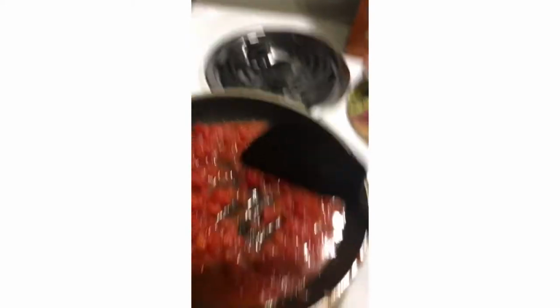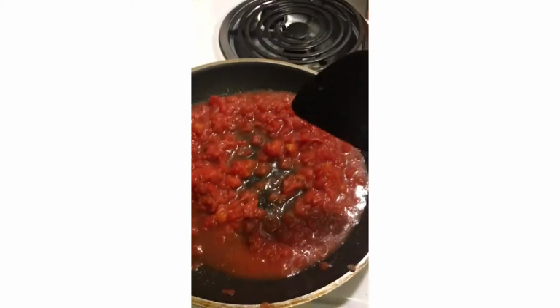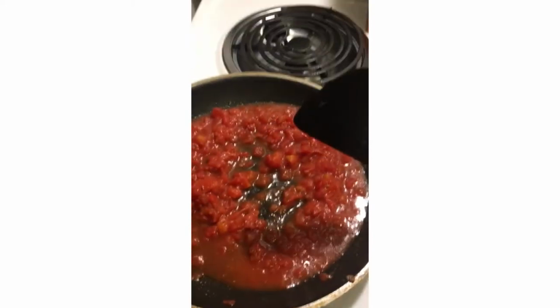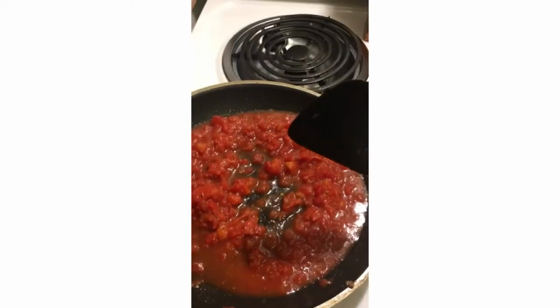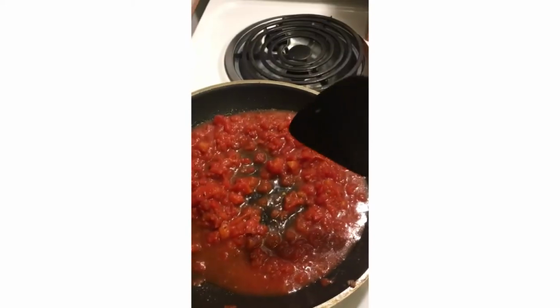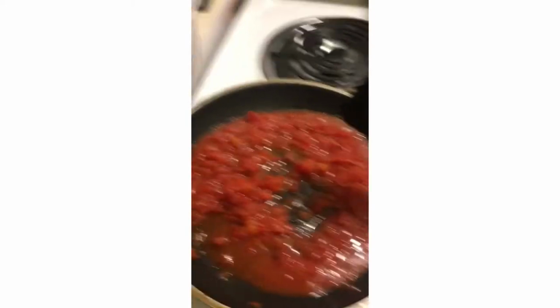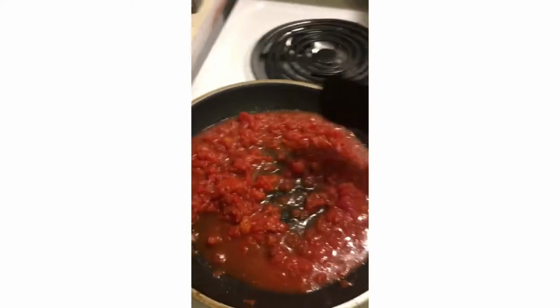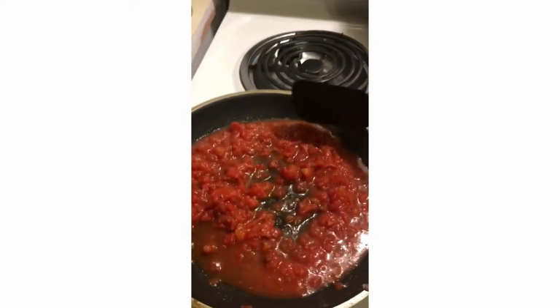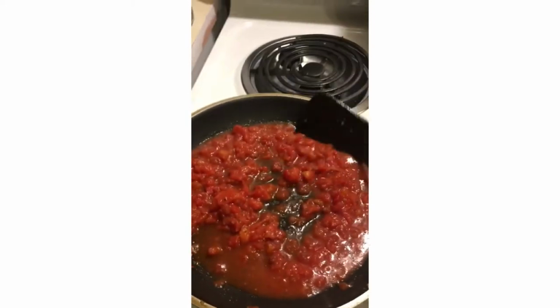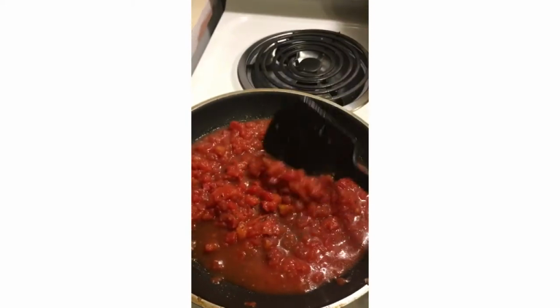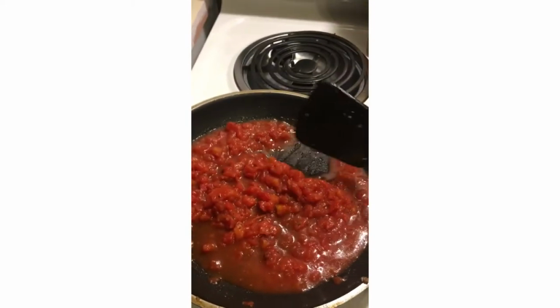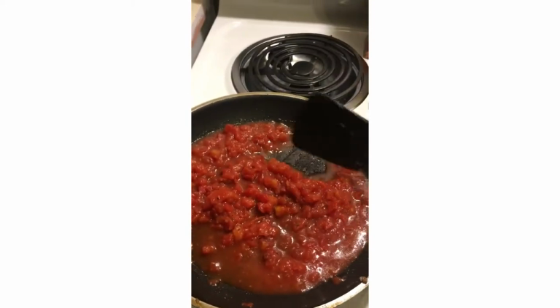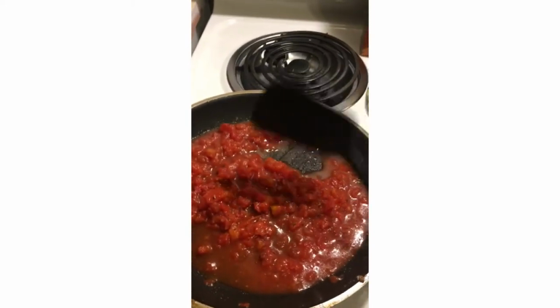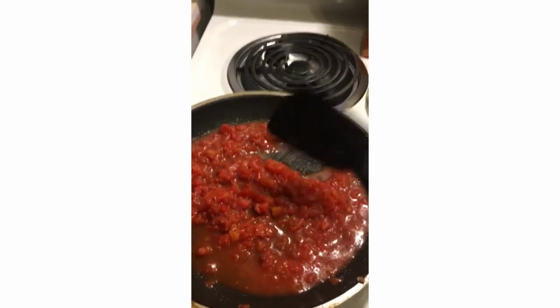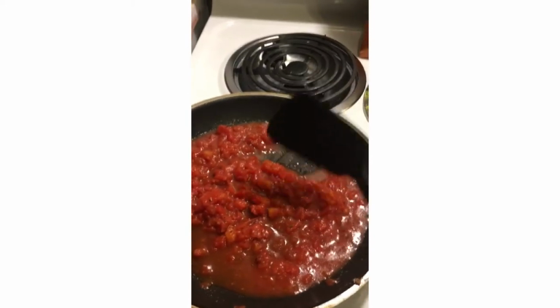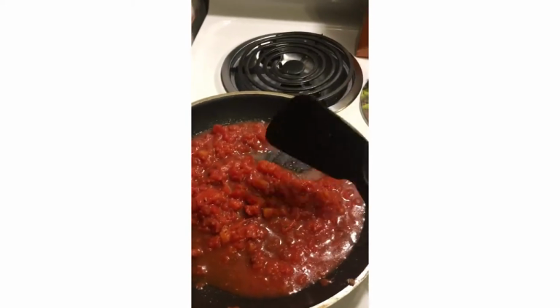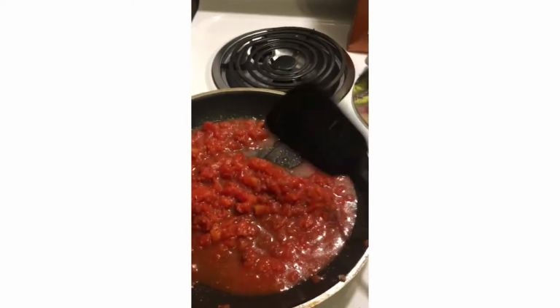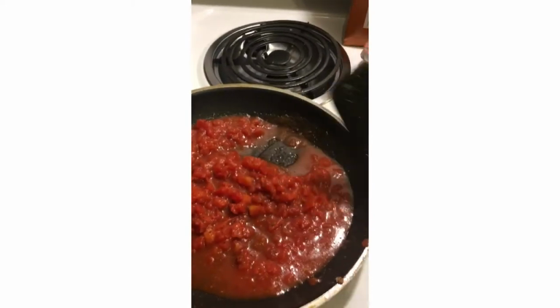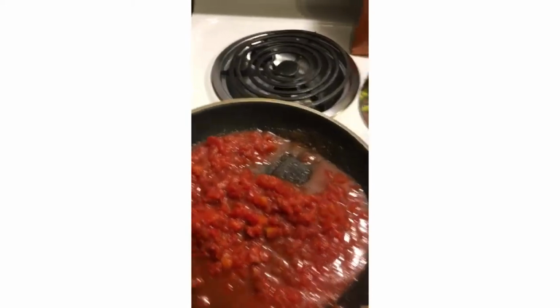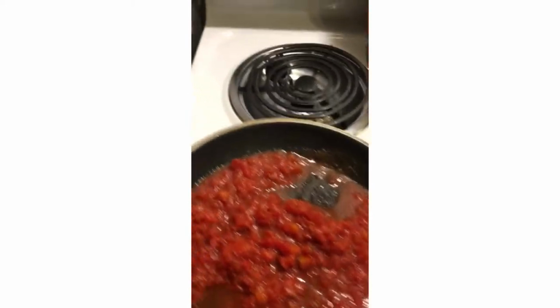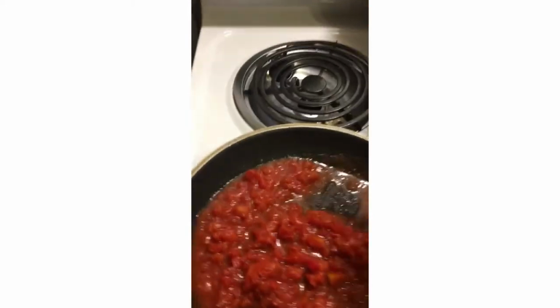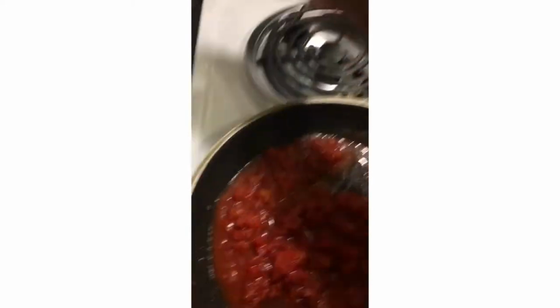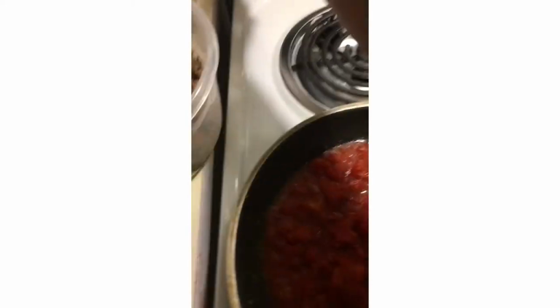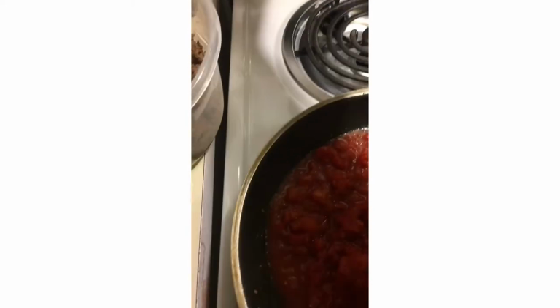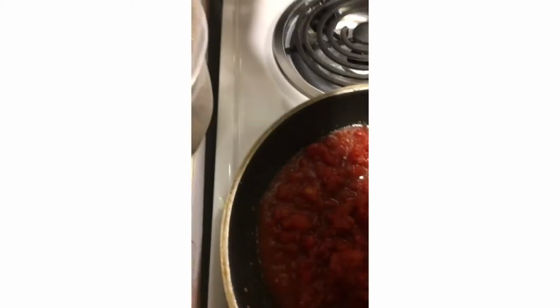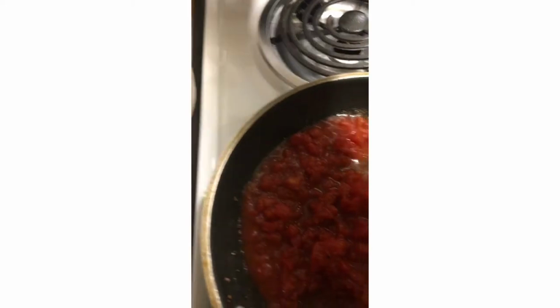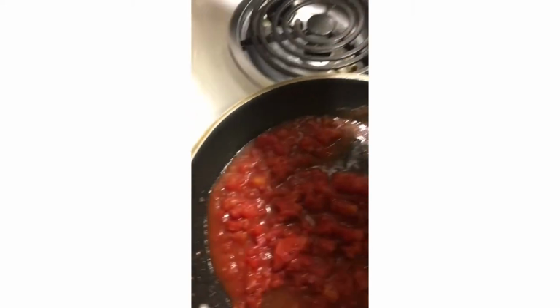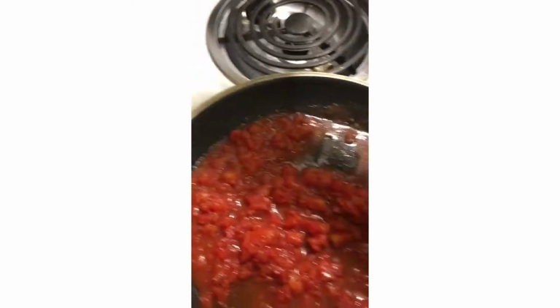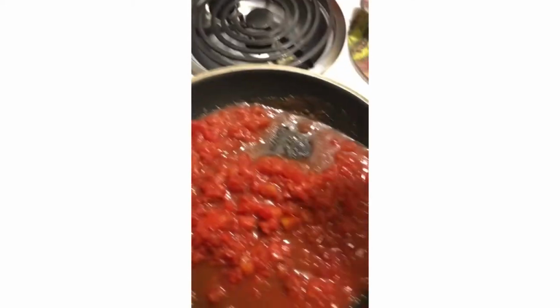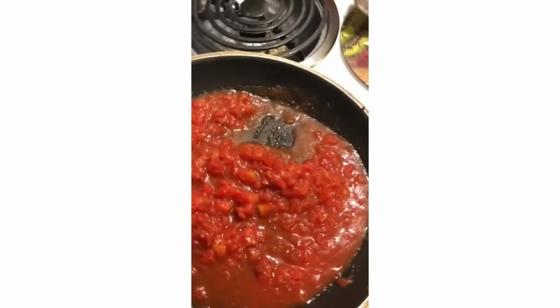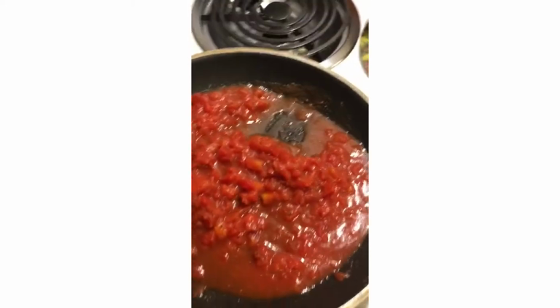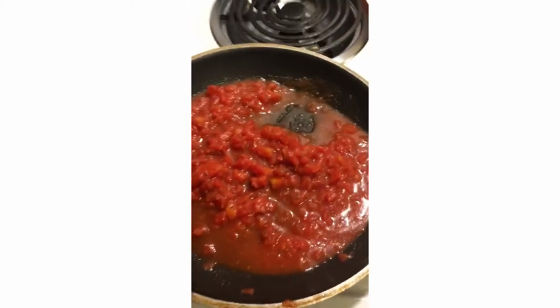Those really made a difference in this dish — they're super good.